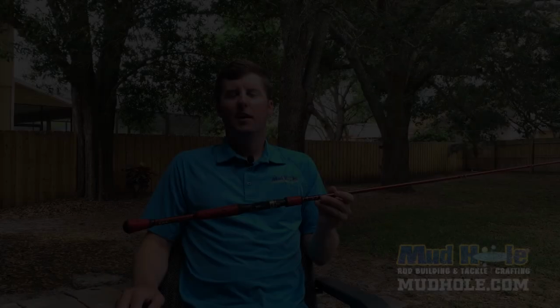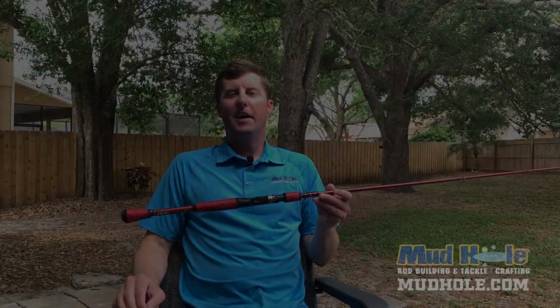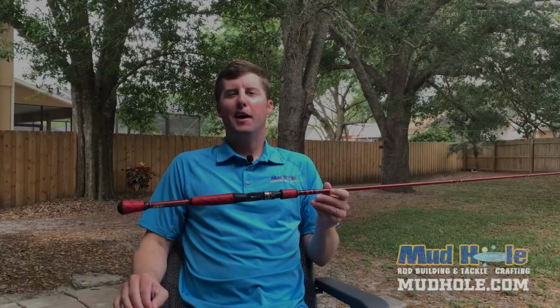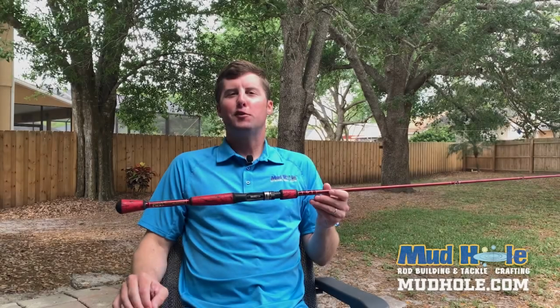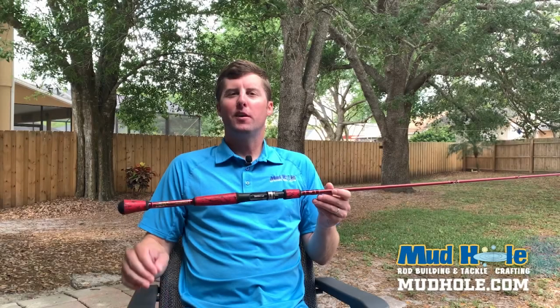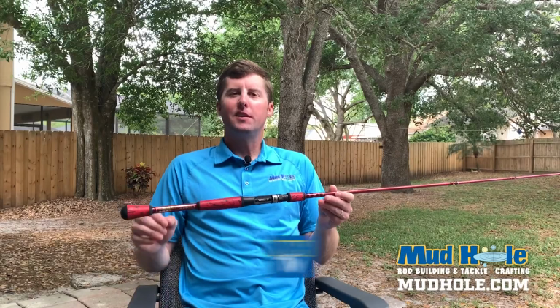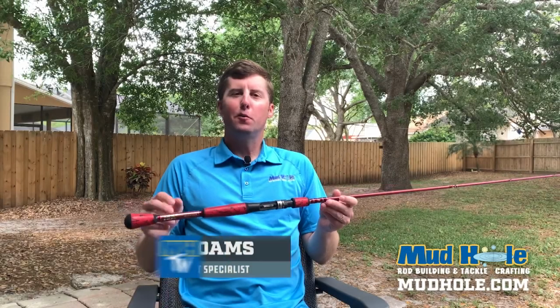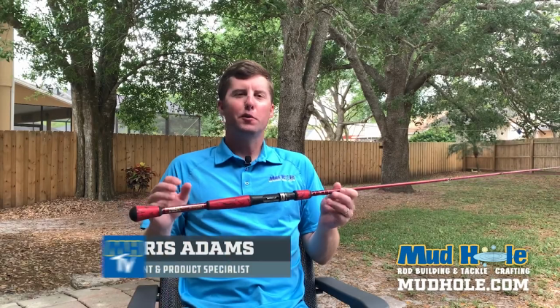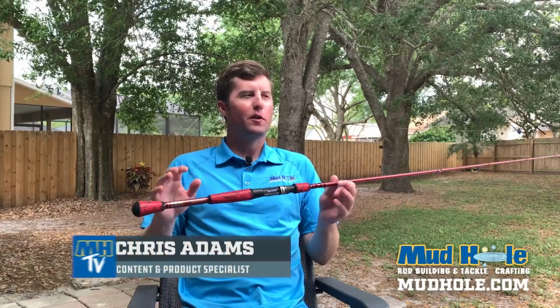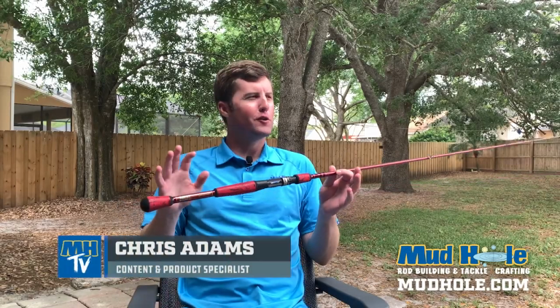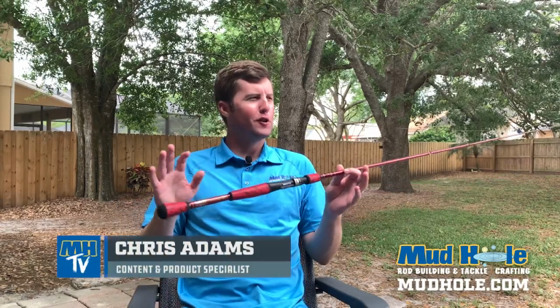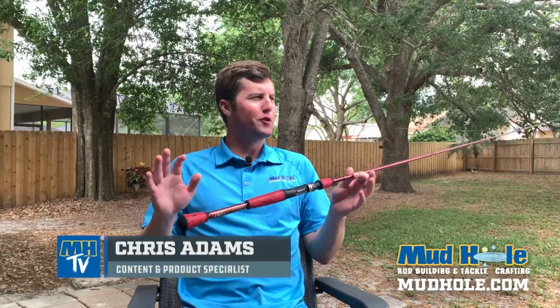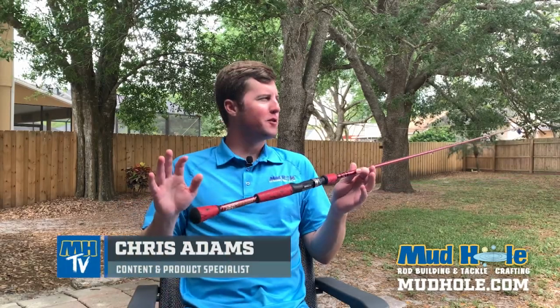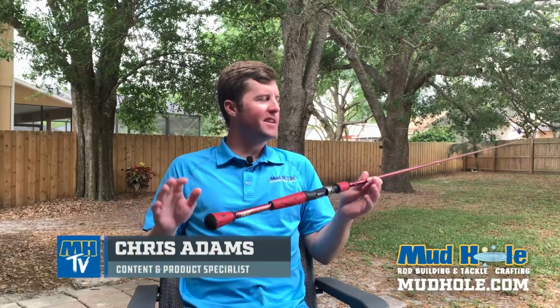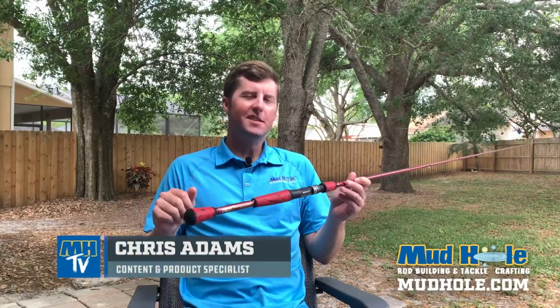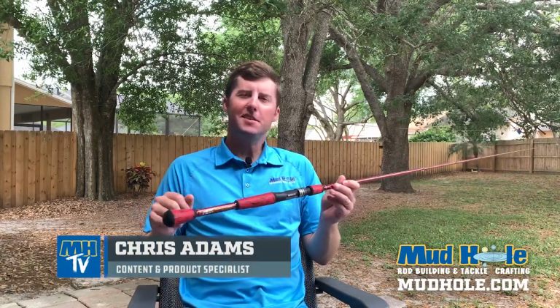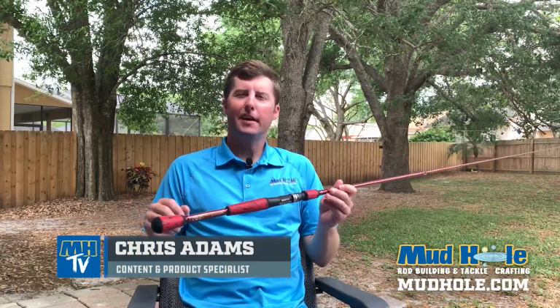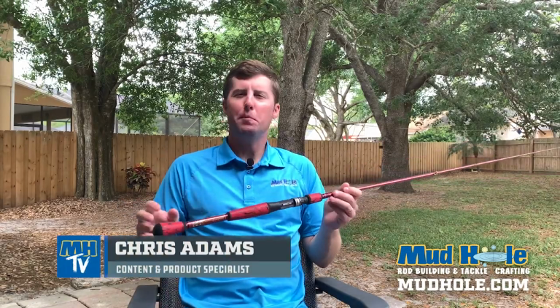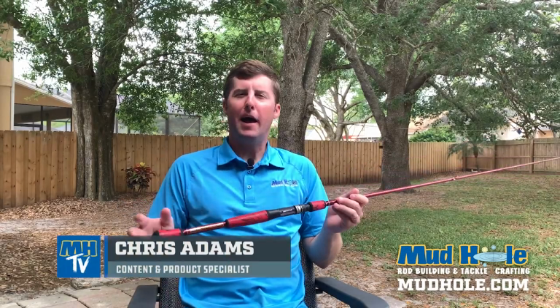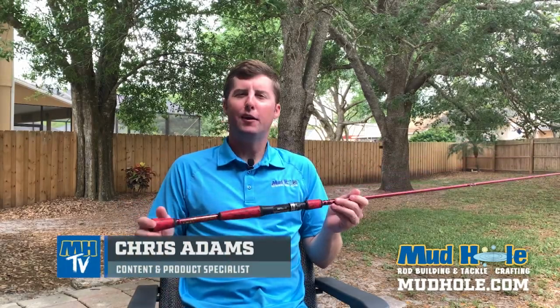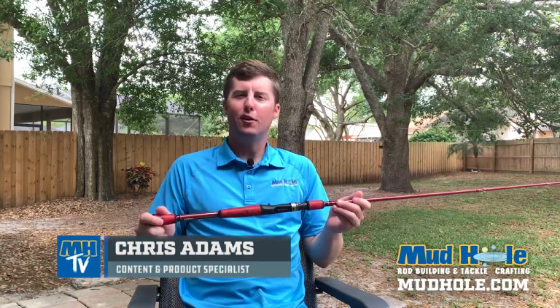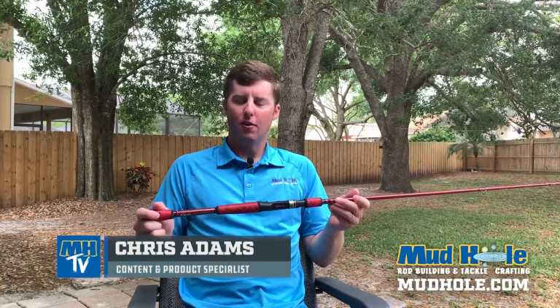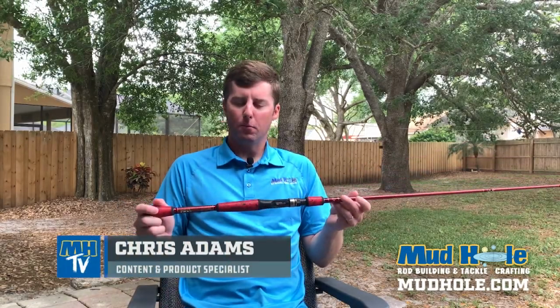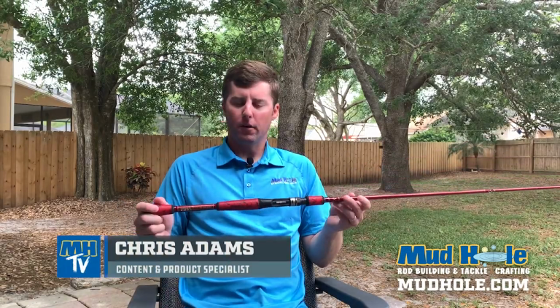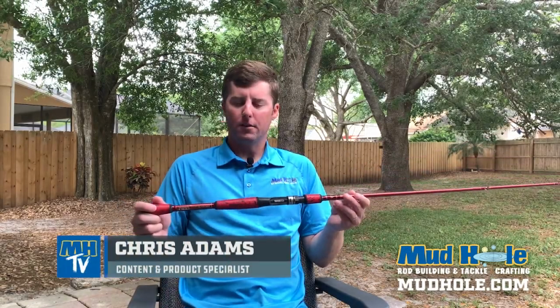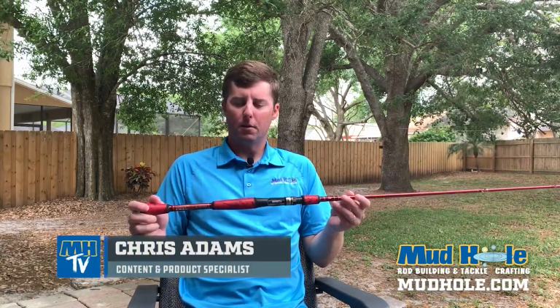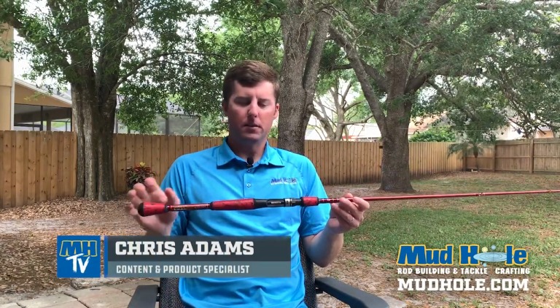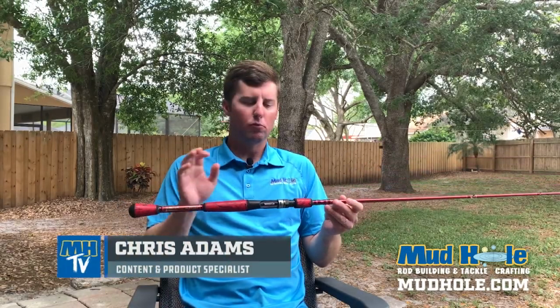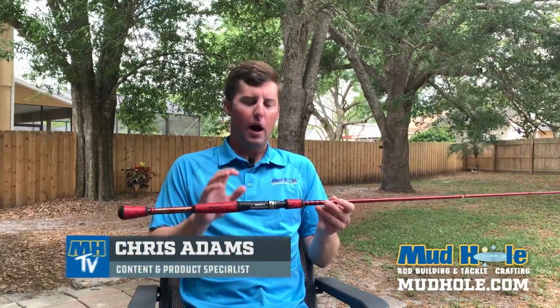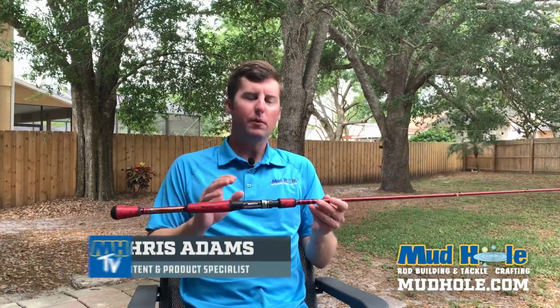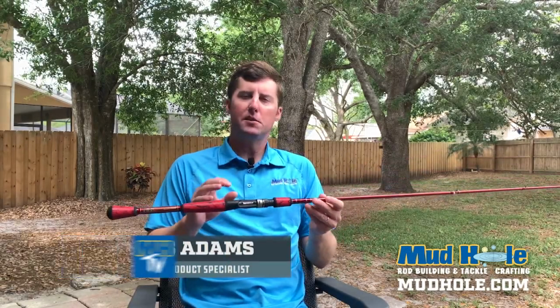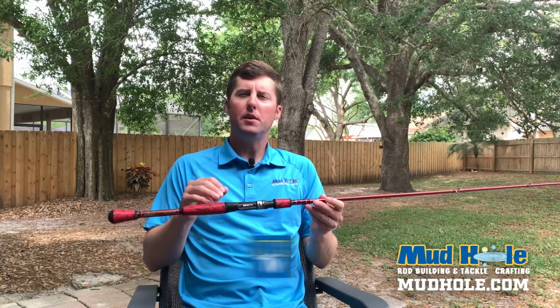Hey guys, Chris here. We're doing a little social distancing in the backyard. We're going to talk about some rod recipes.